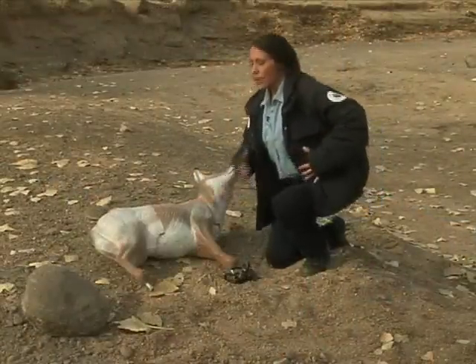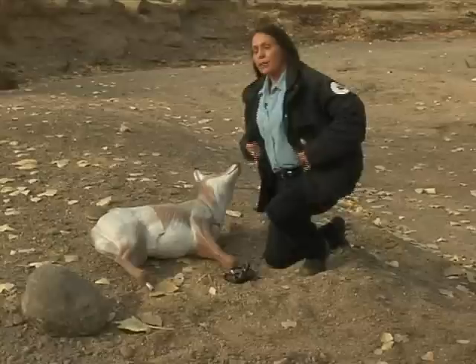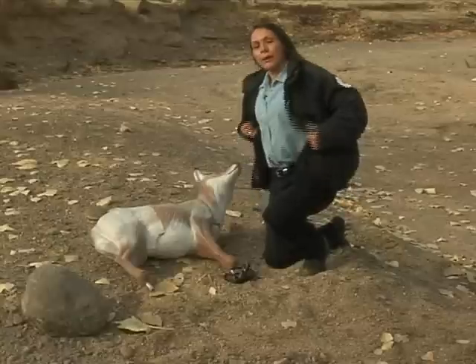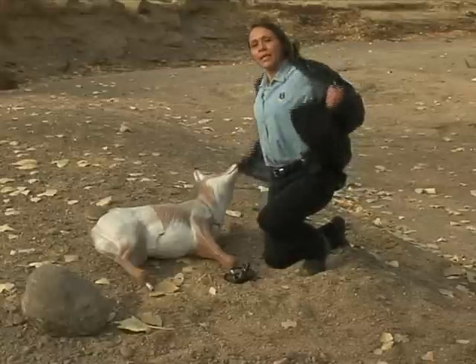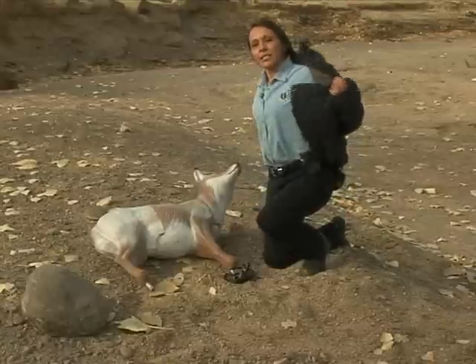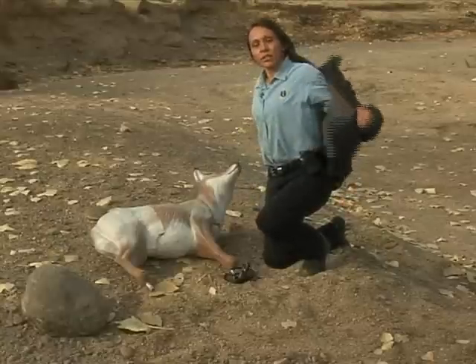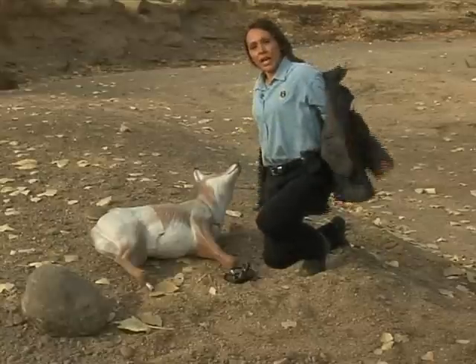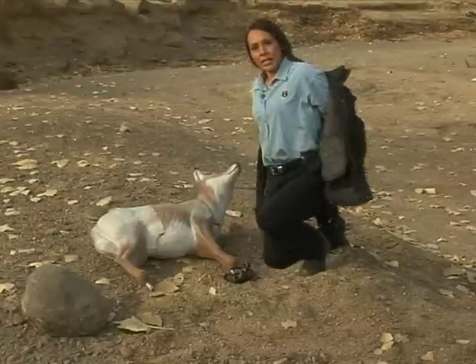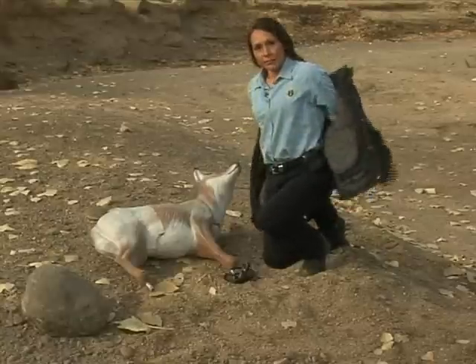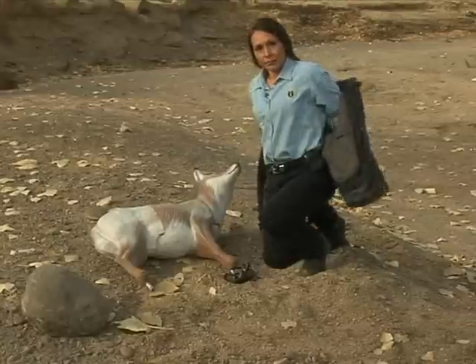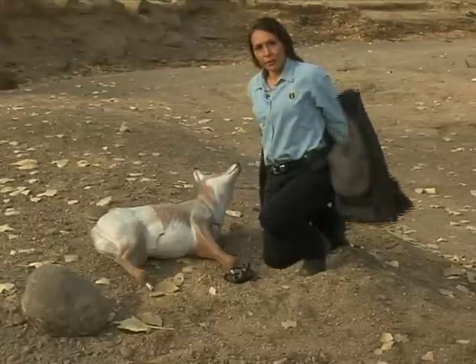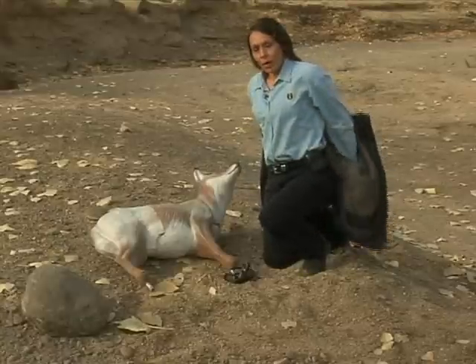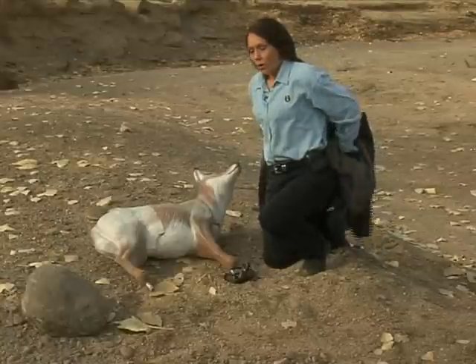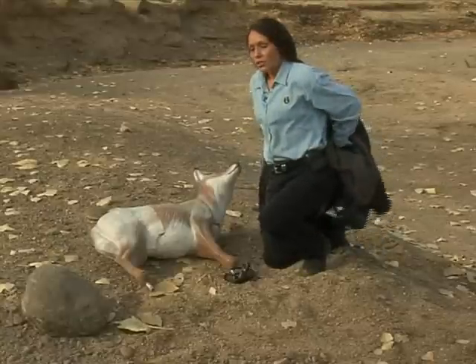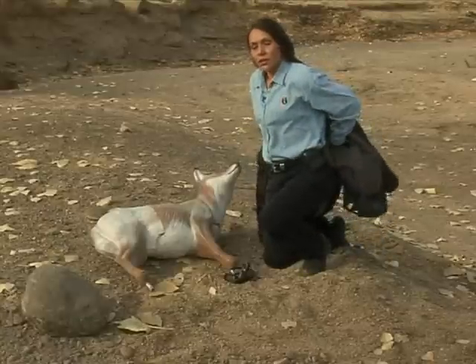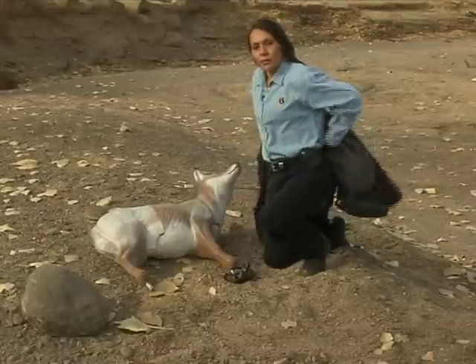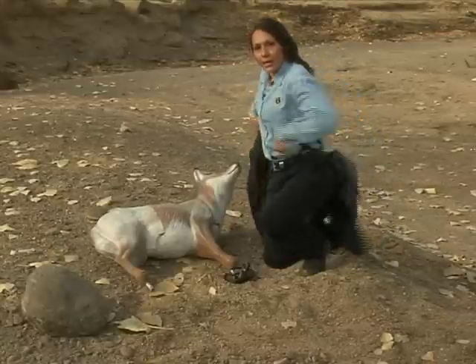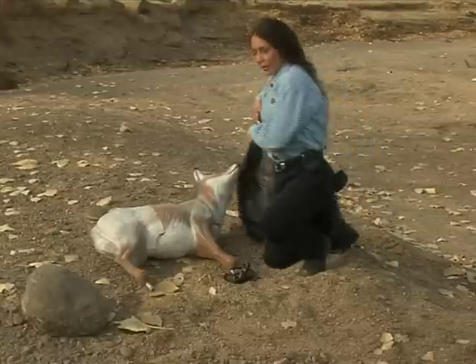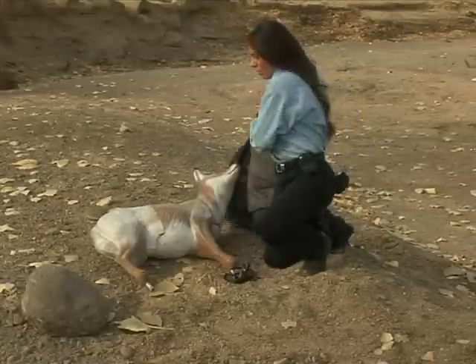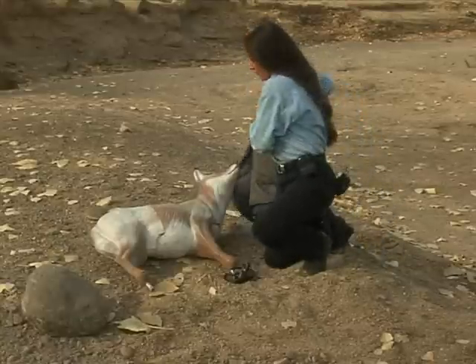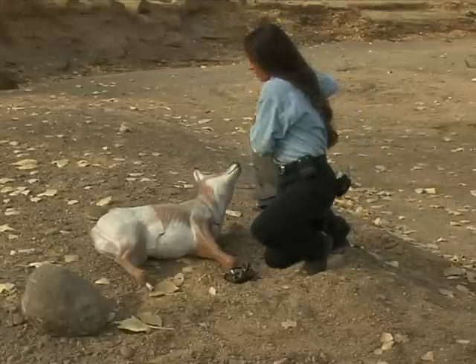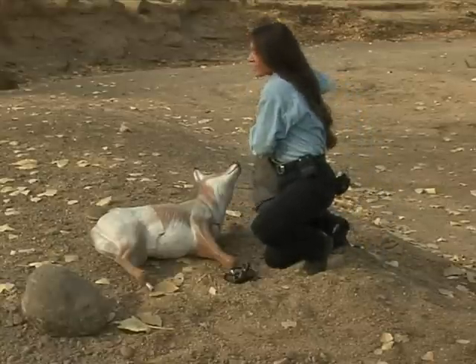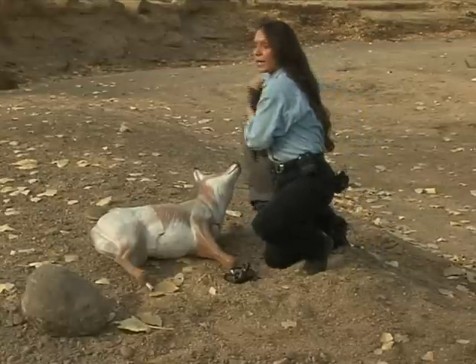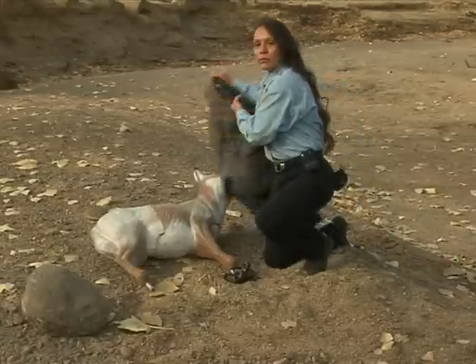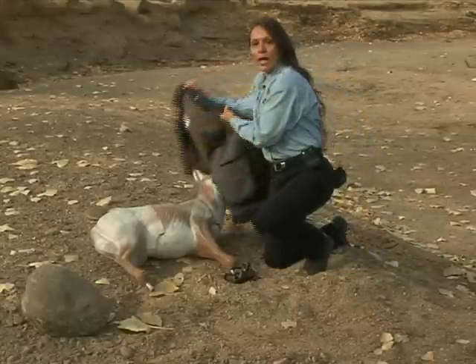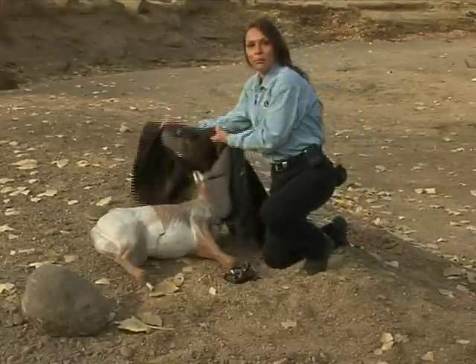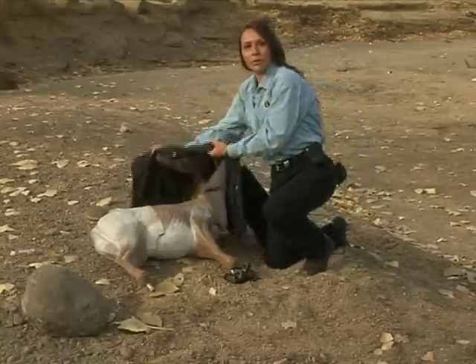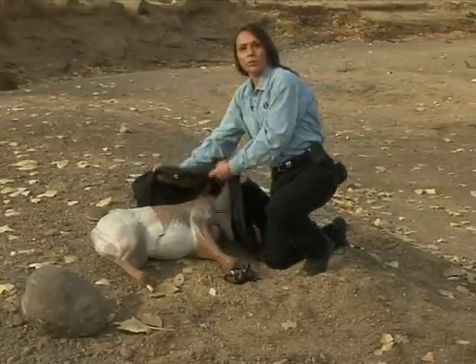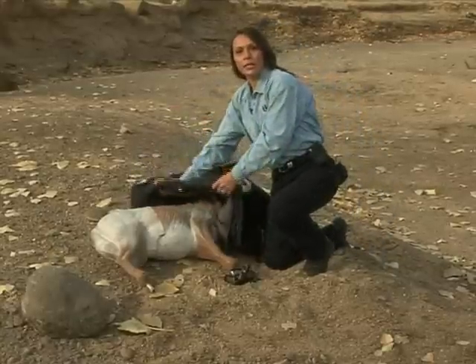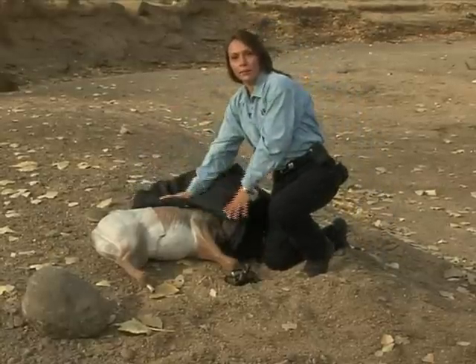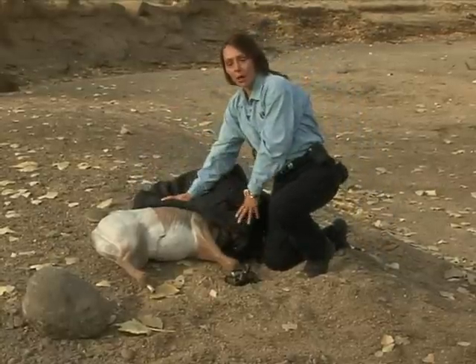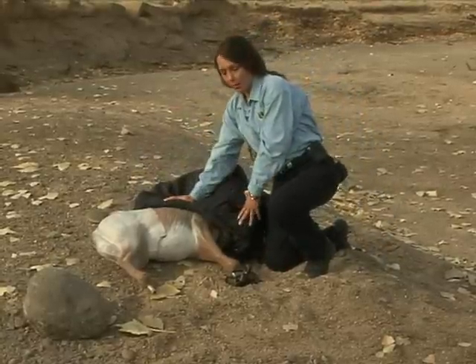Placing your jacket, a shirt, or a blanket over the dog's head will help you keep him calm.